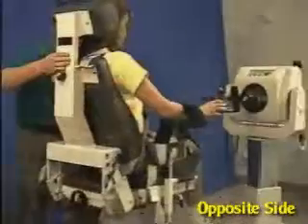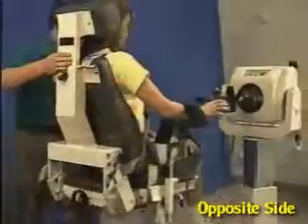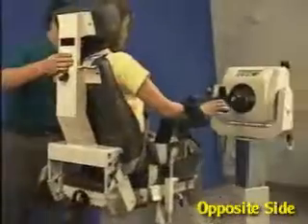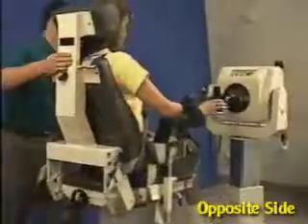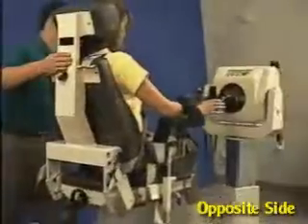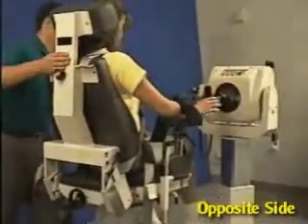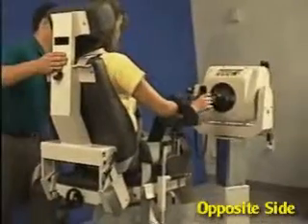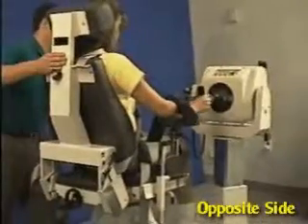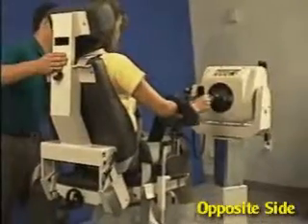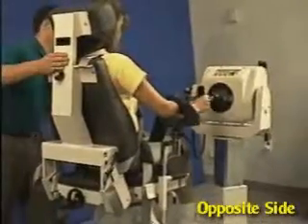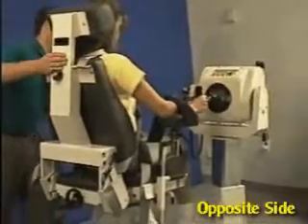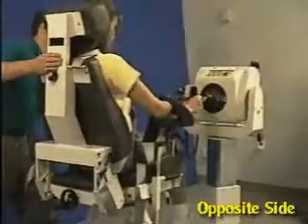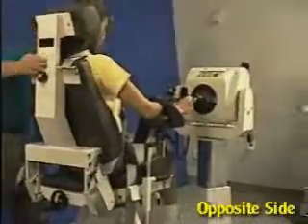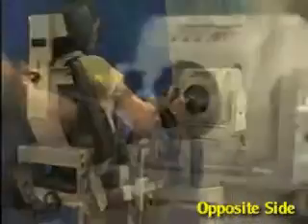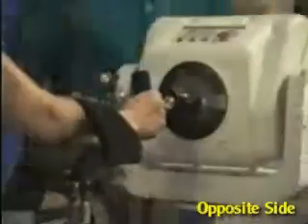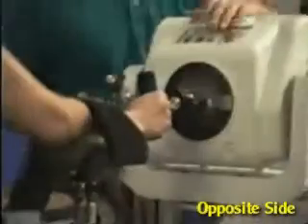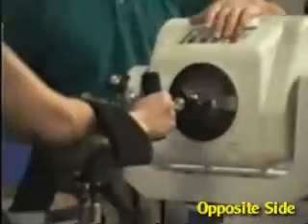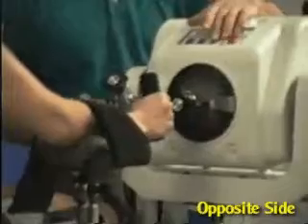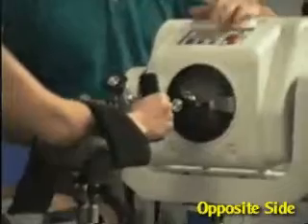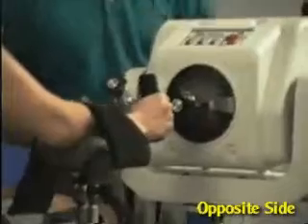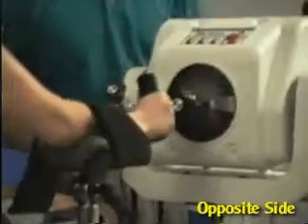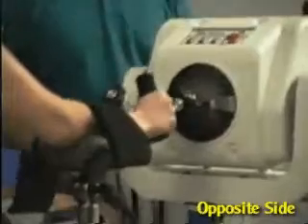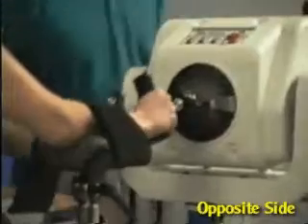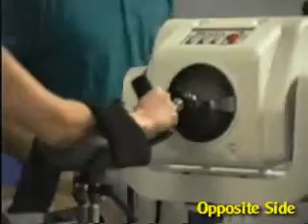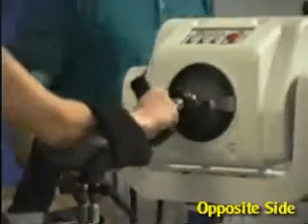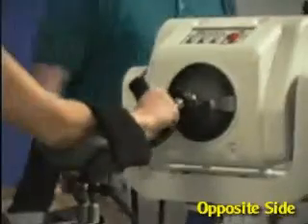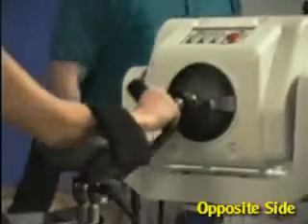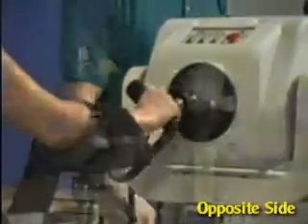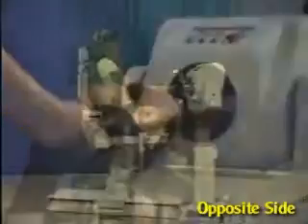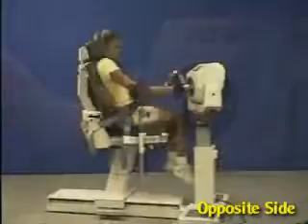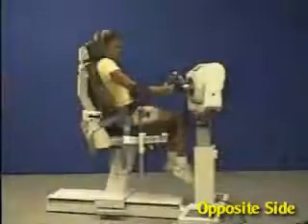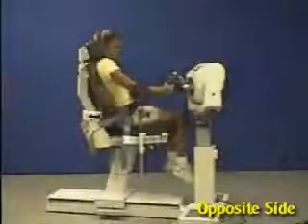Move patient into position and set range of motion stops.